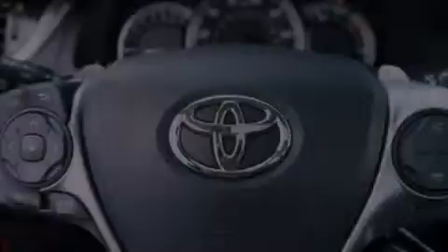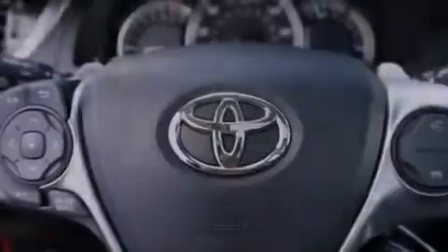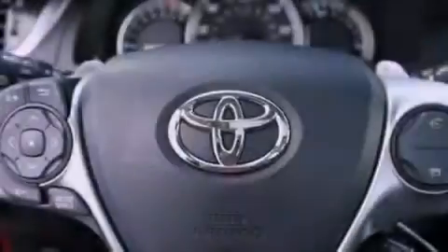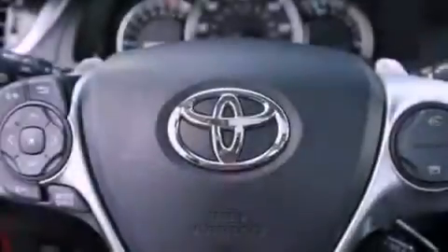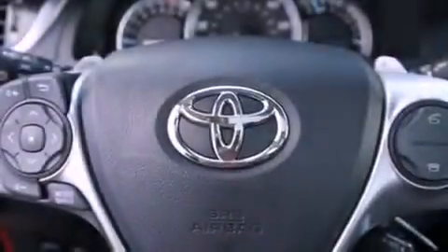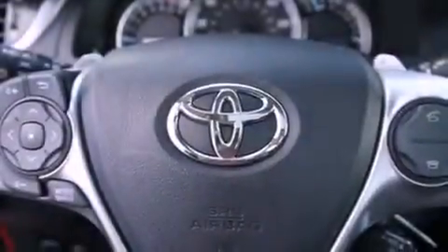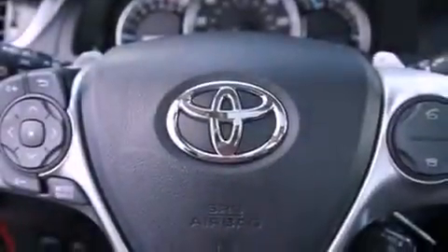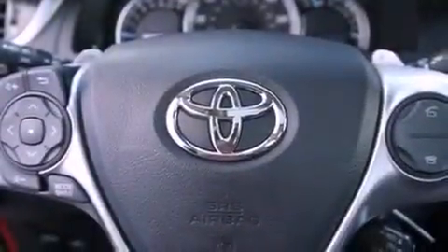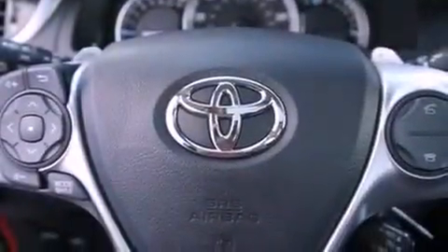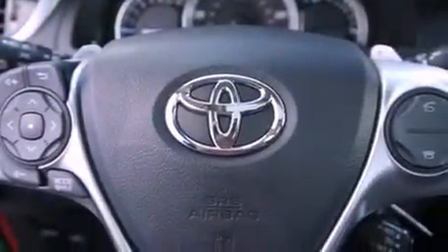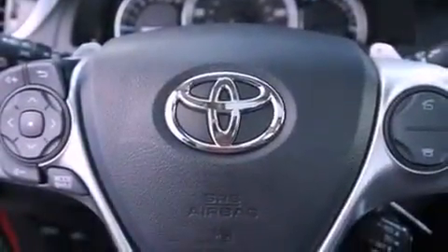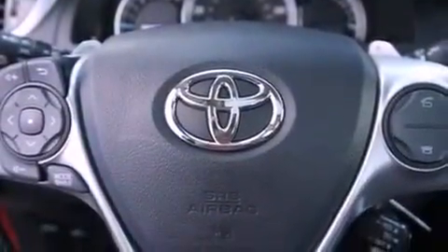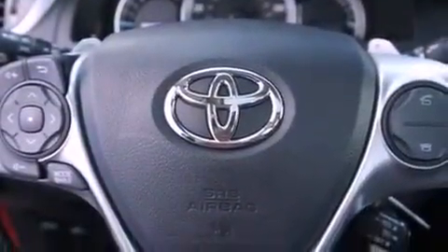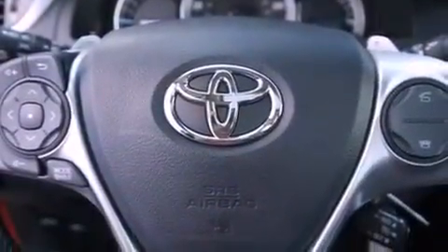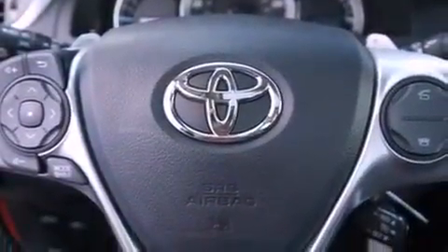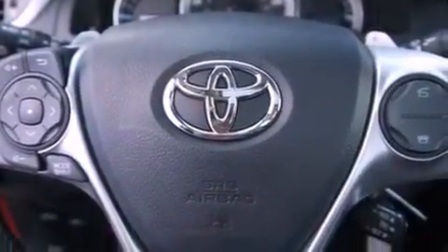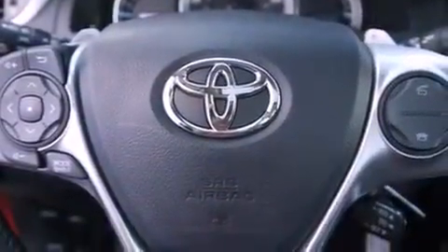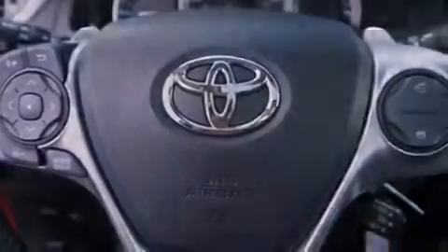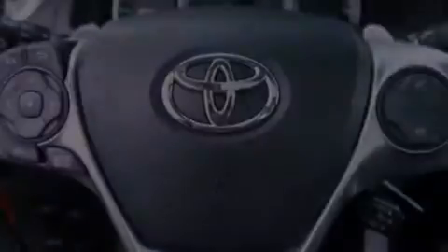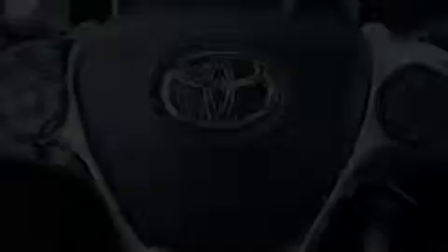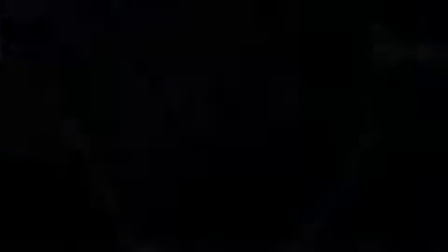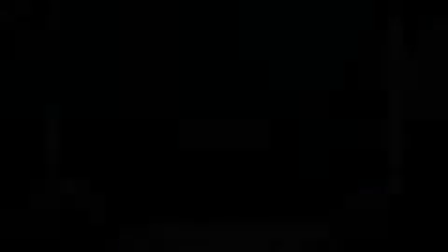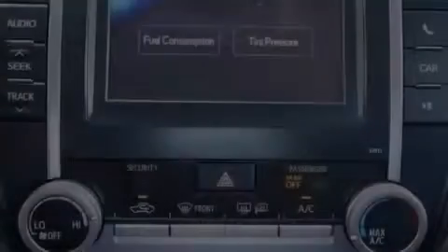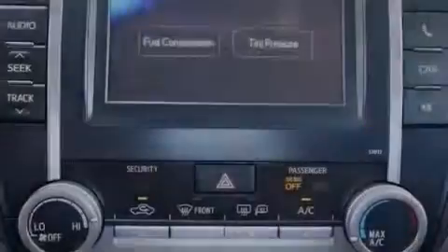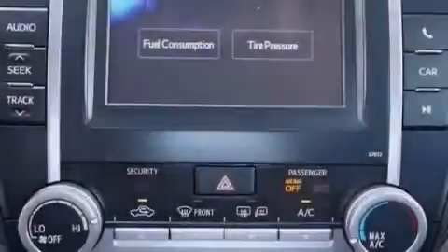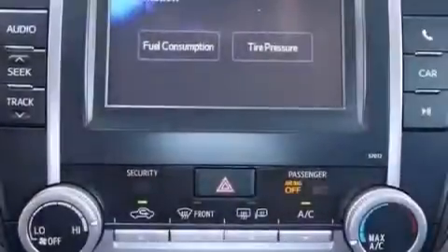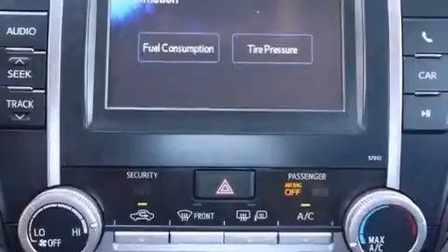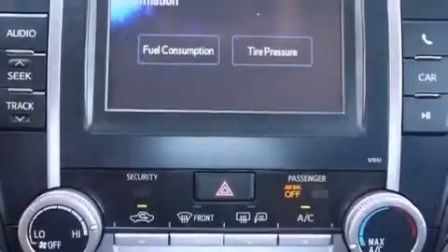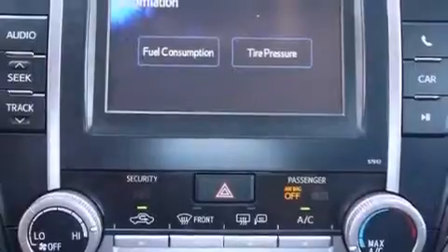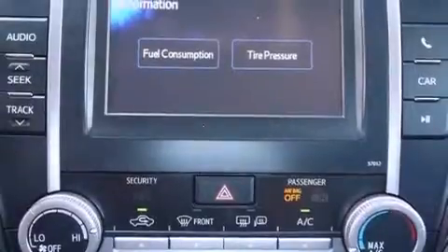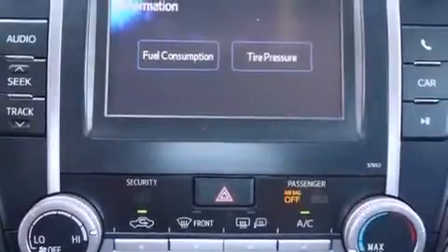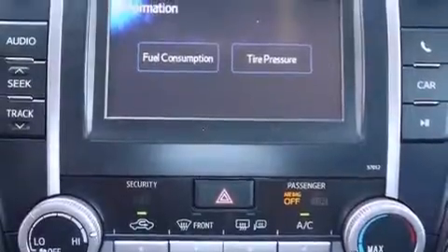Additional features include a passenger side vanity mirror, an anti-lock braking system, a rear window defroster, and a rear spoiler.